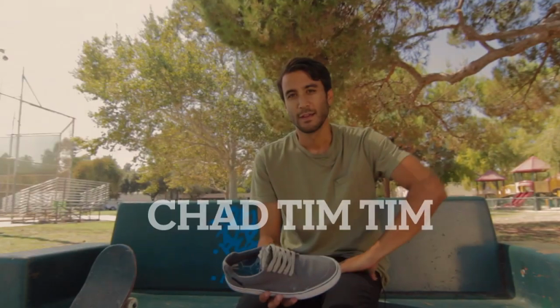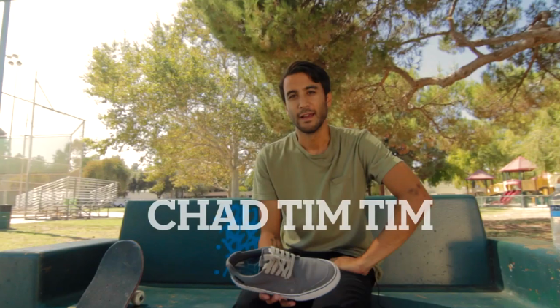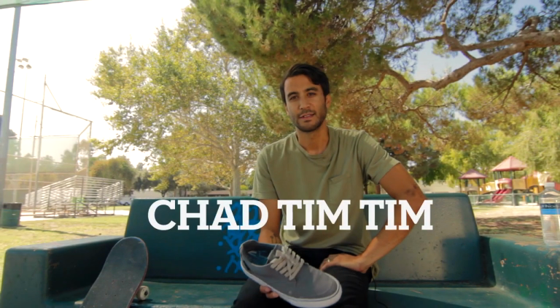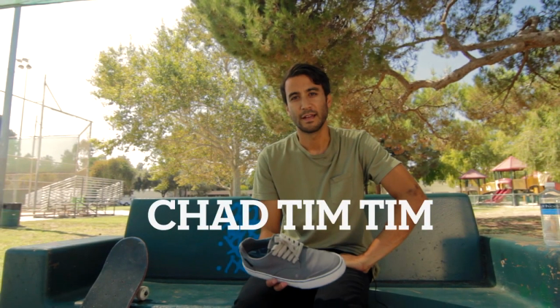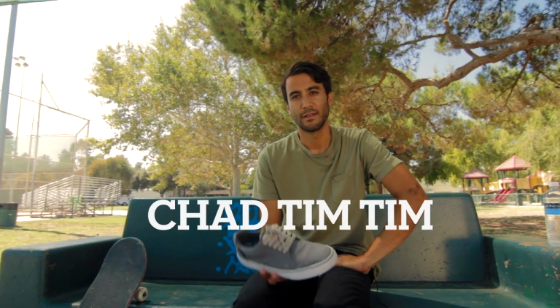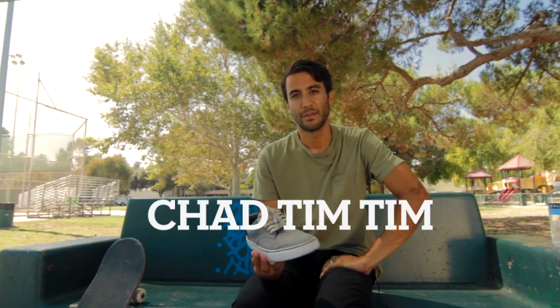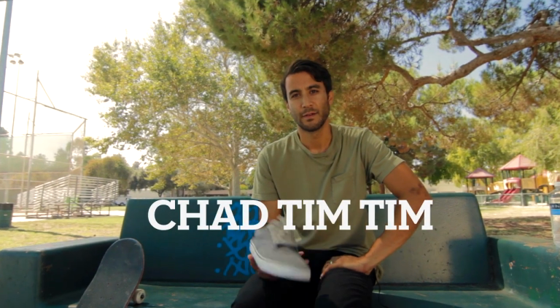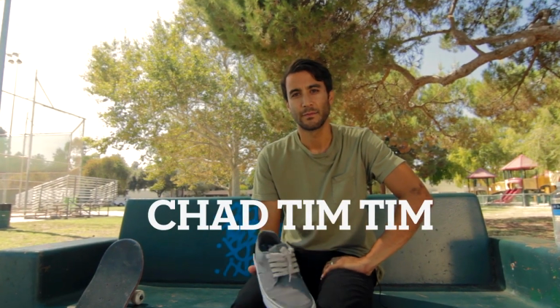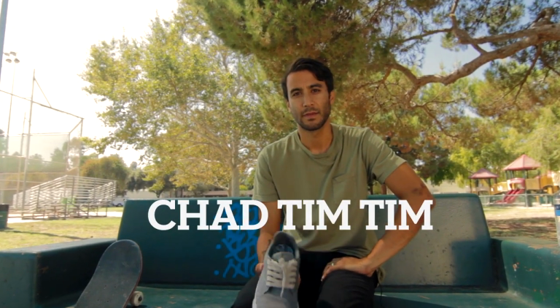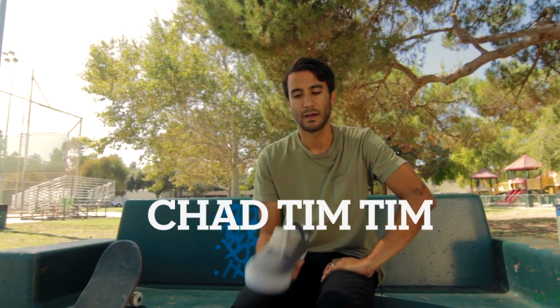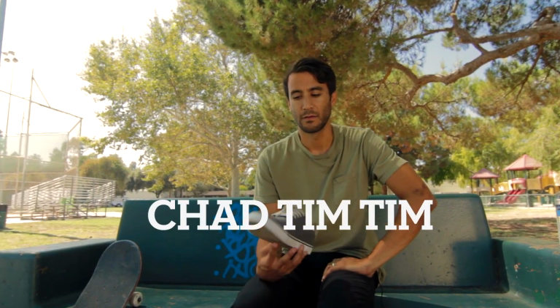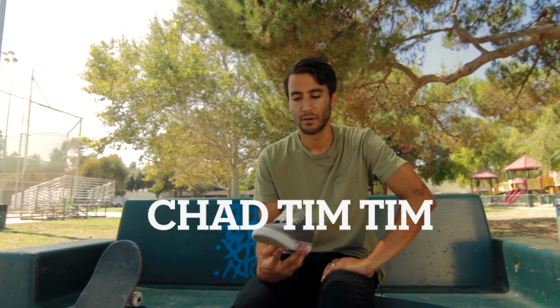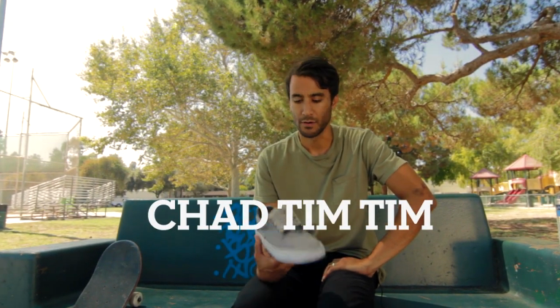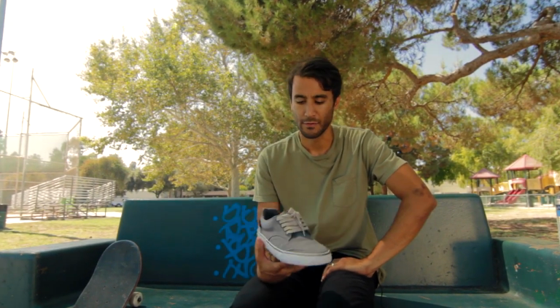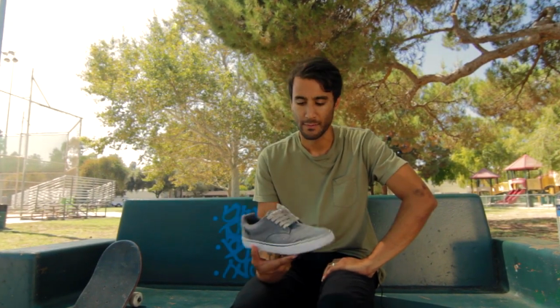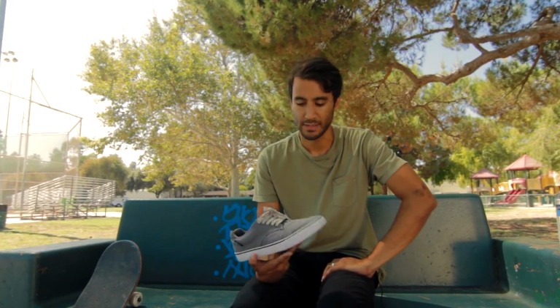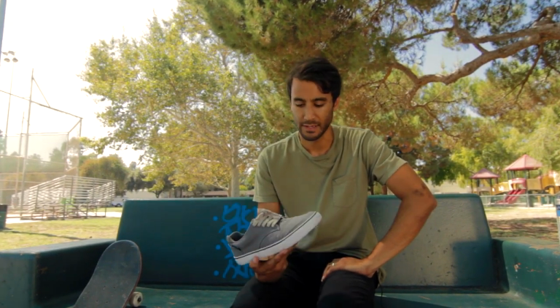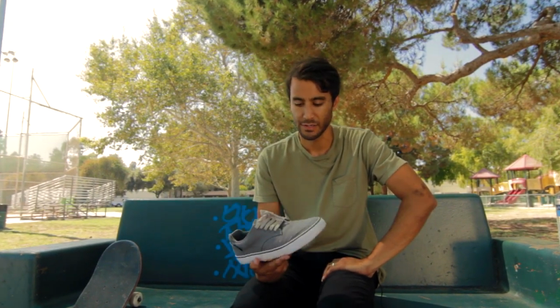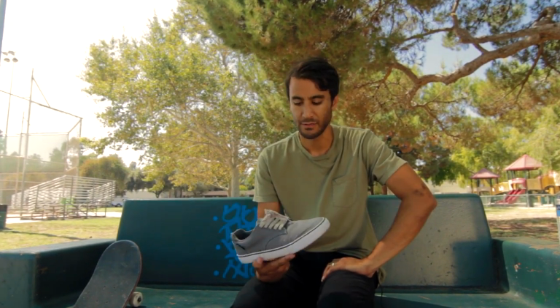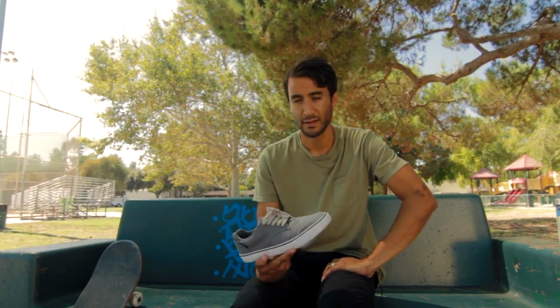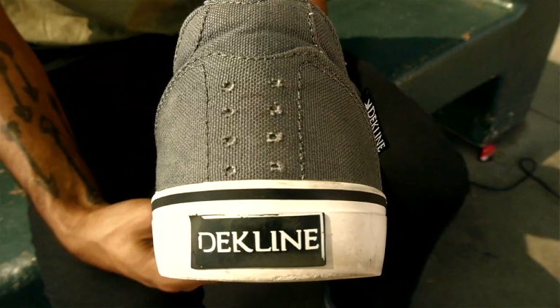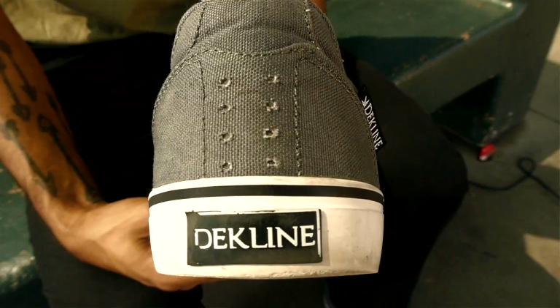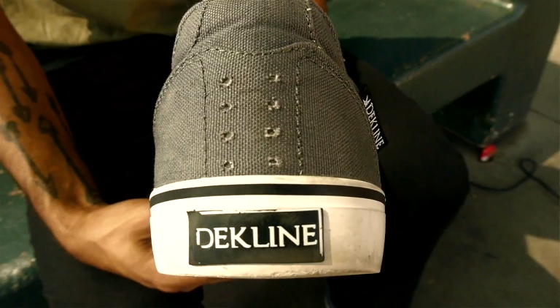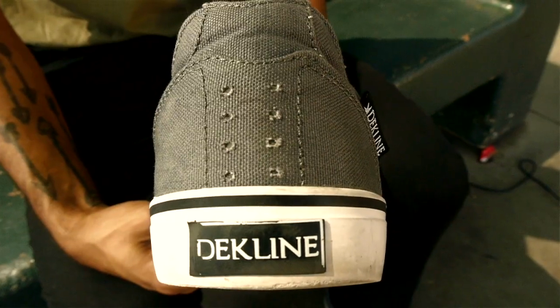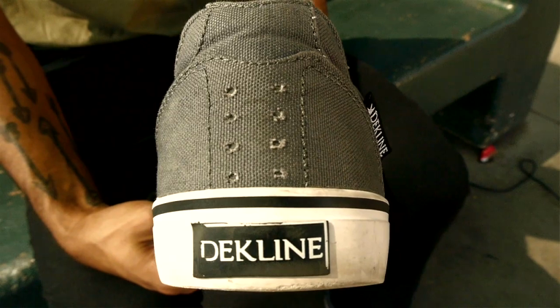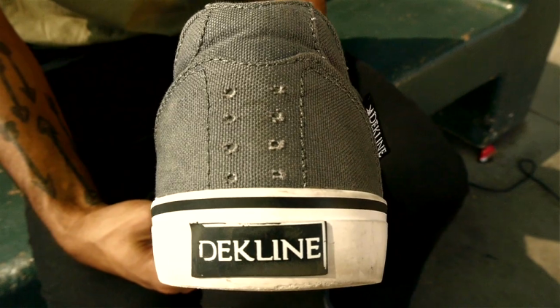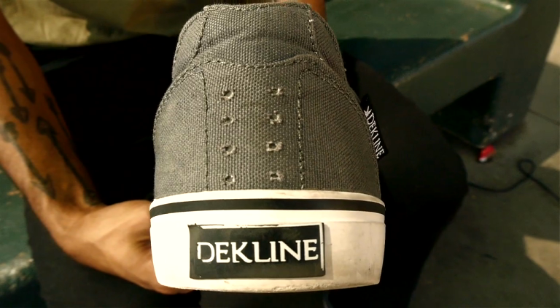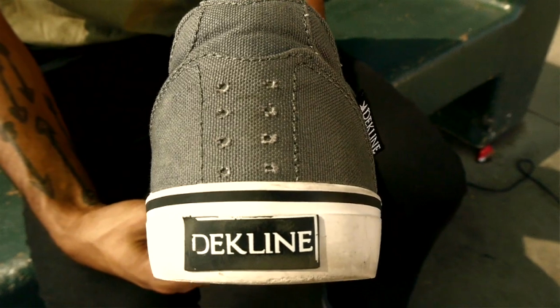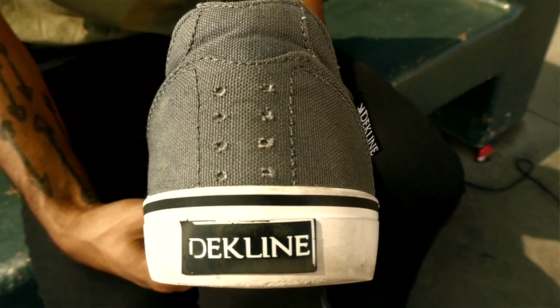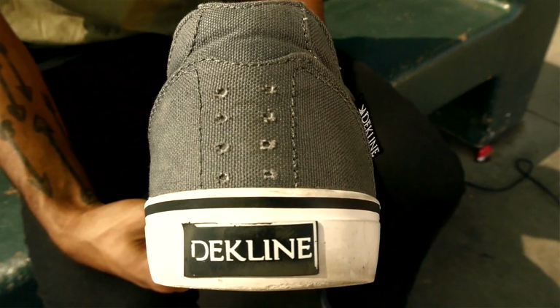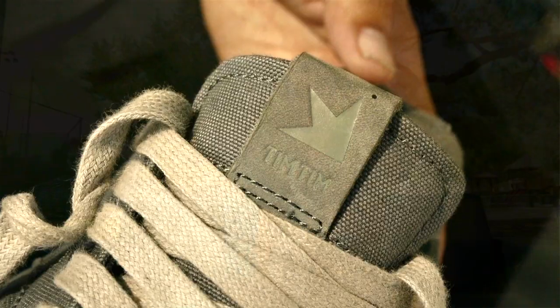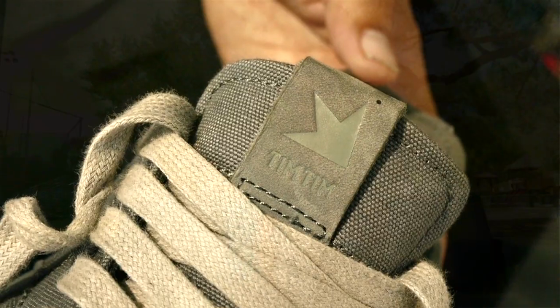Hey, this is Chad Tim Tim. We're going over my second shoe with Decline Footwear. It's called the Tim Tim.